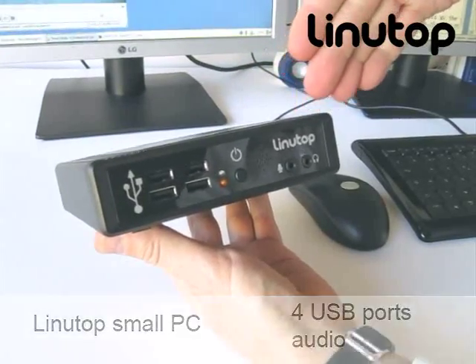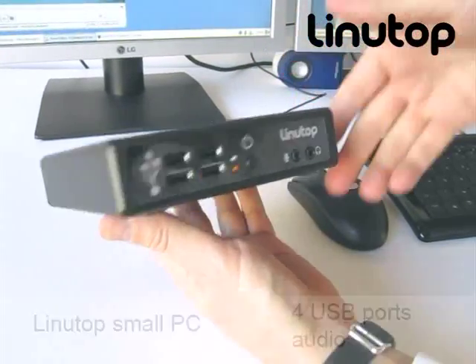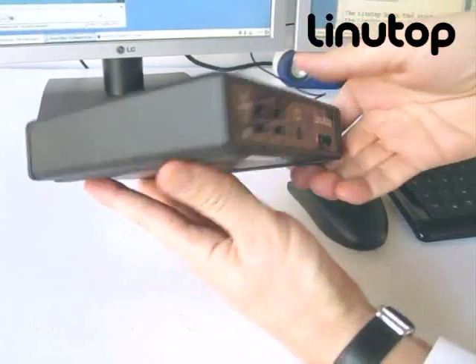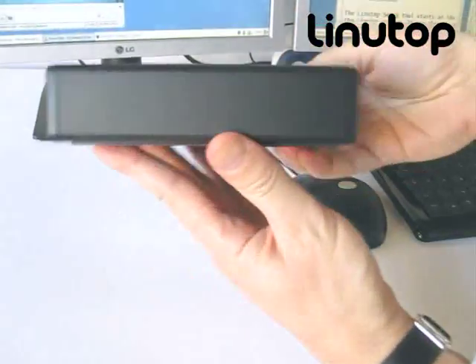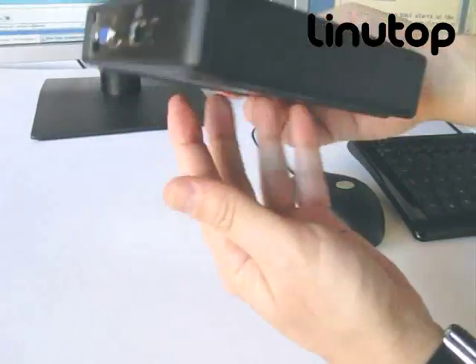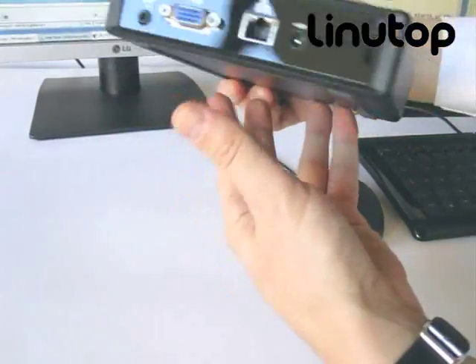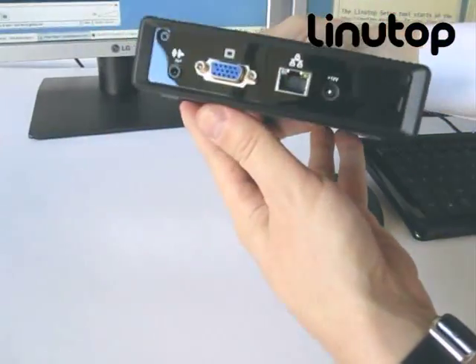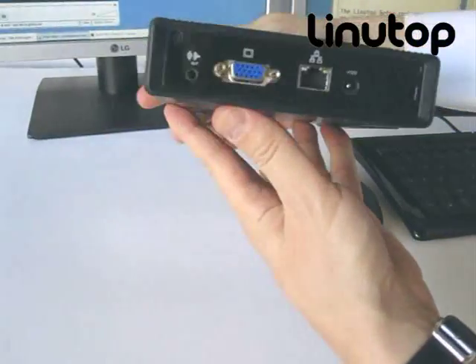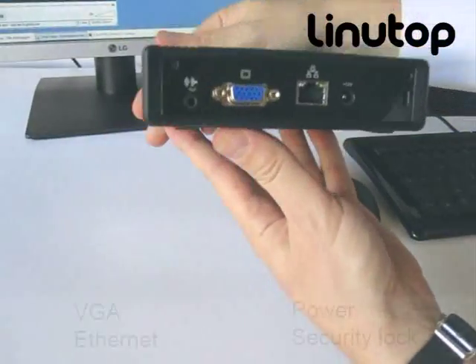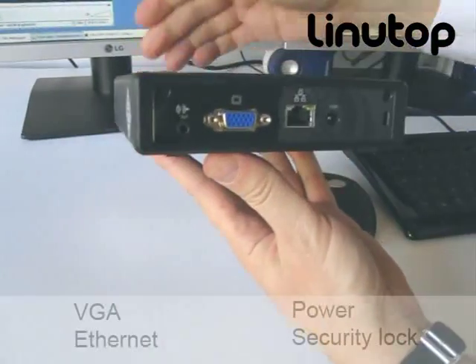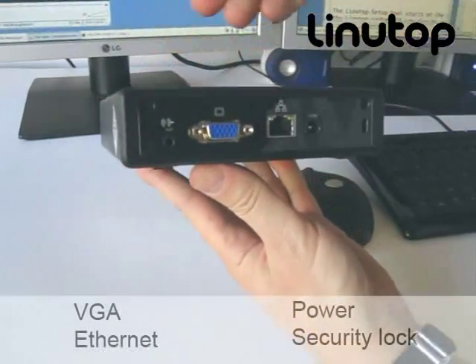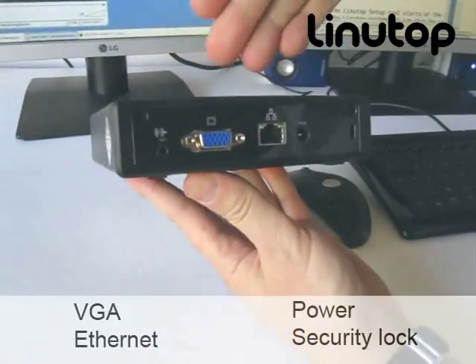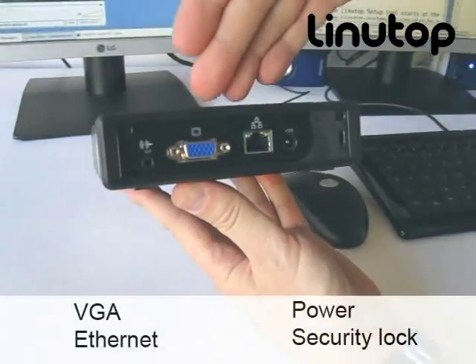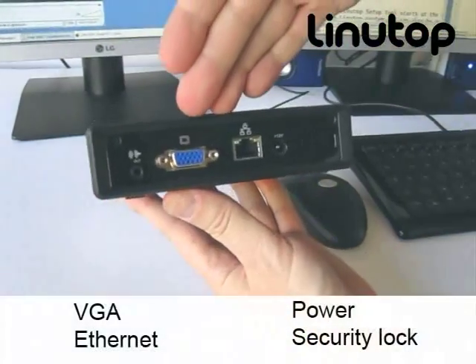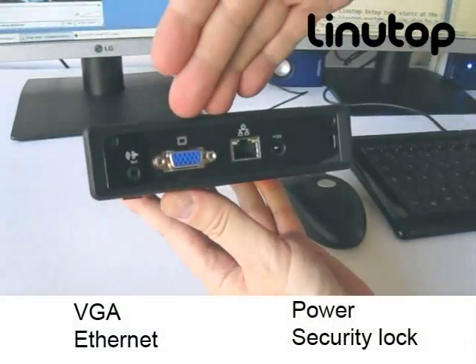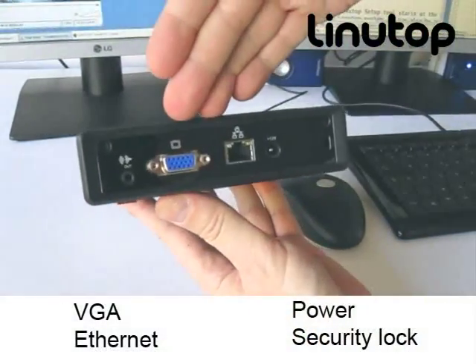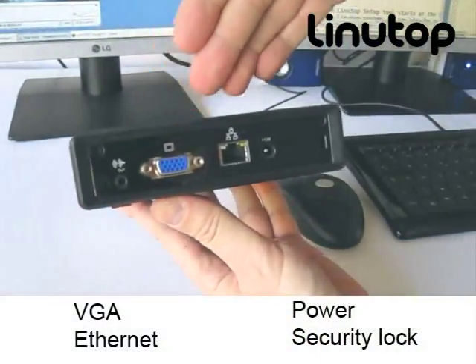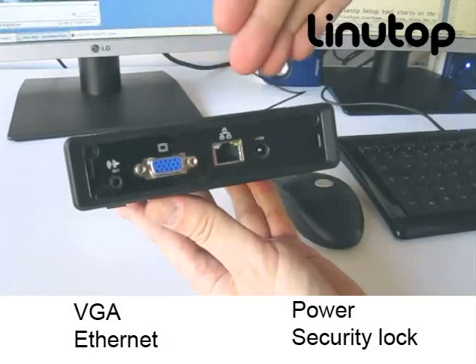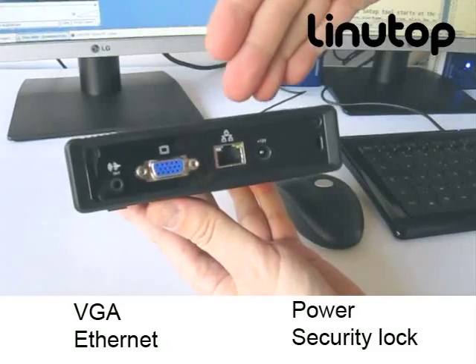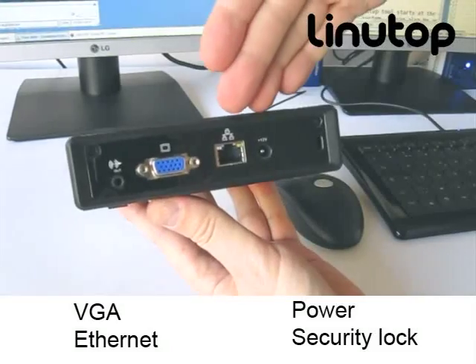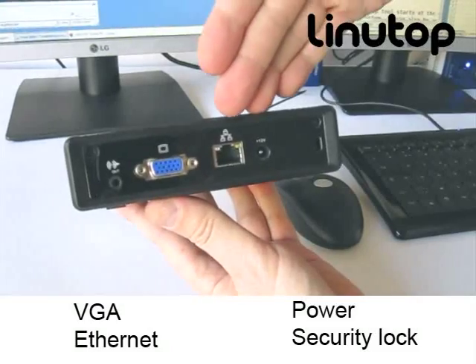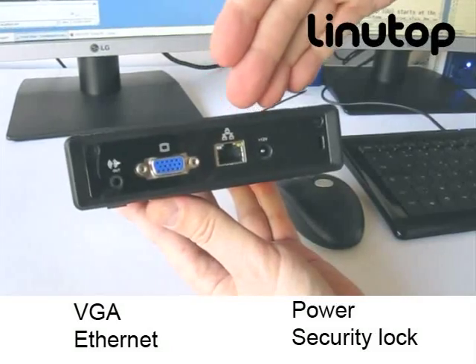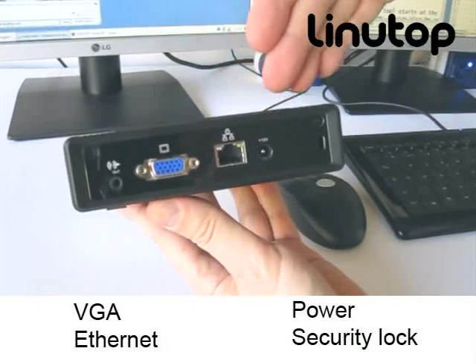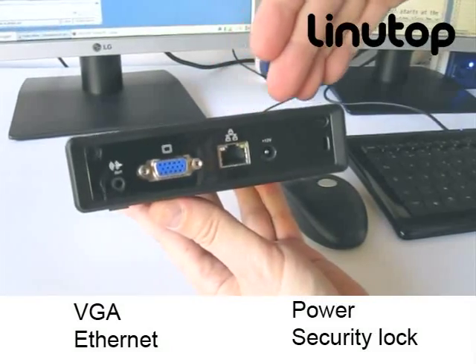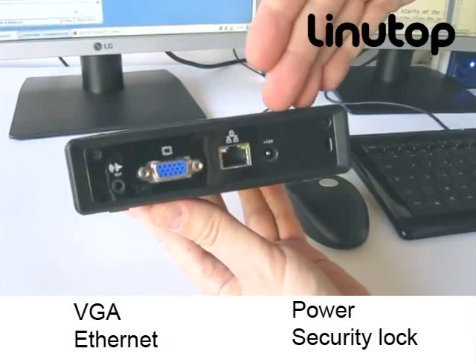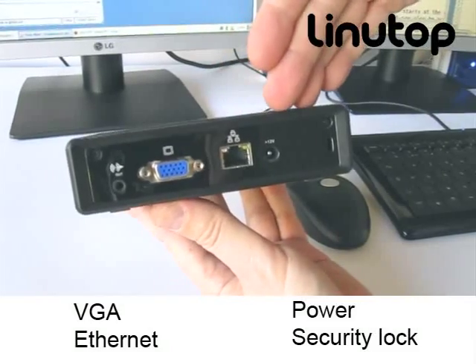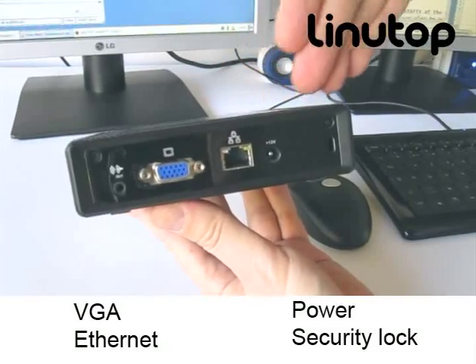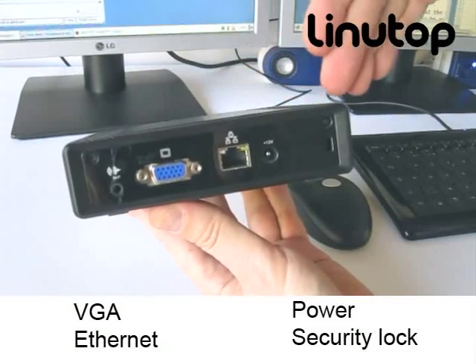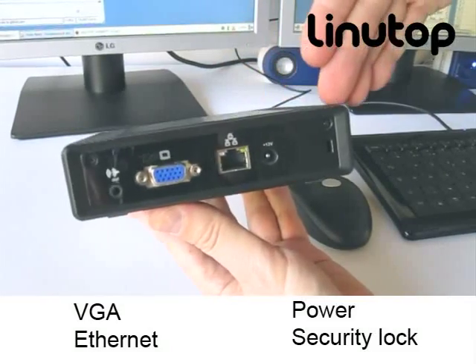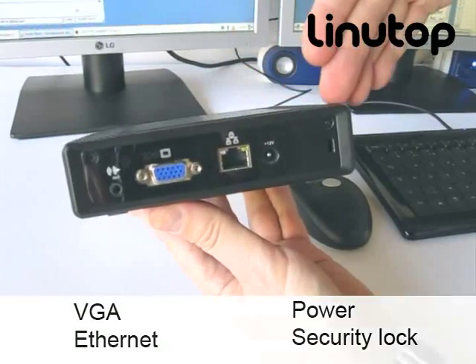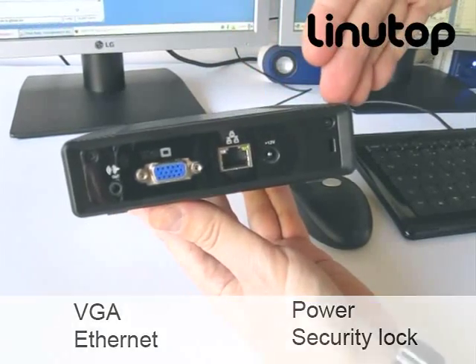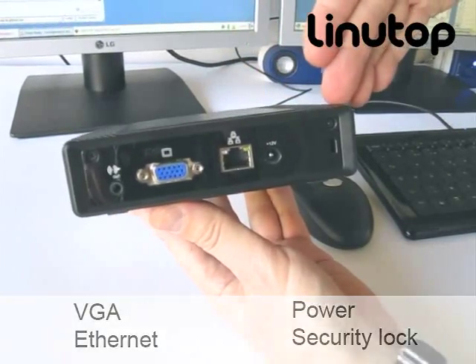On the back of the Linutop there is a VGA port, Ethernet, power and security lock.